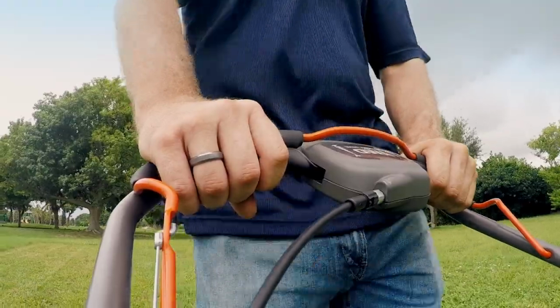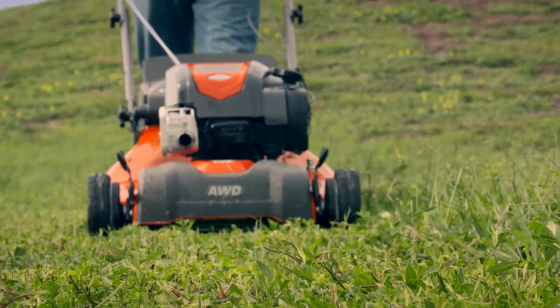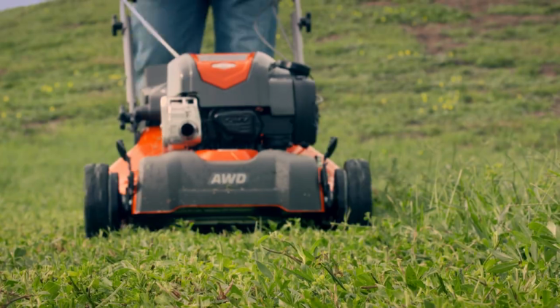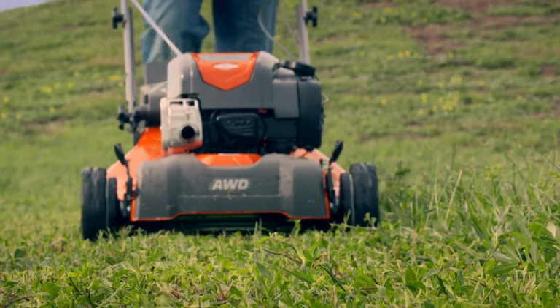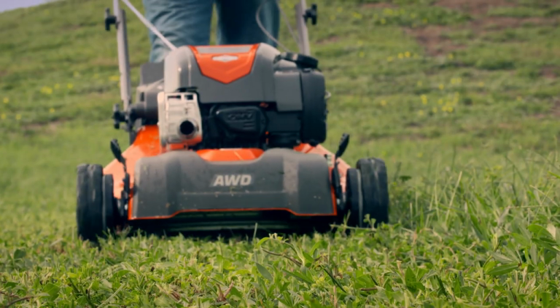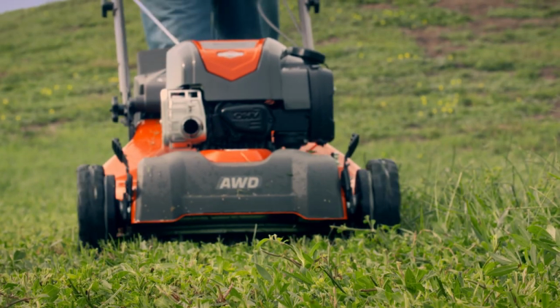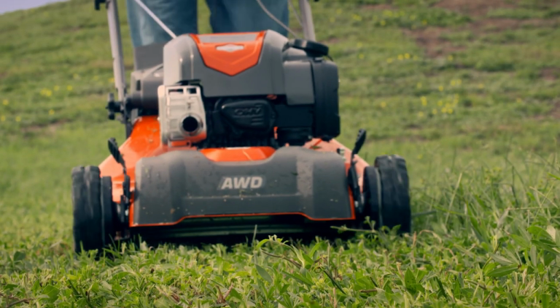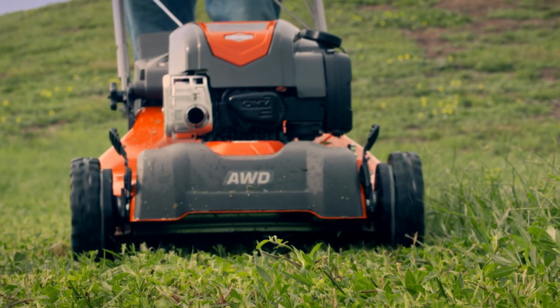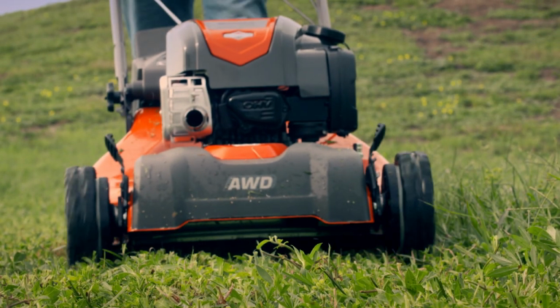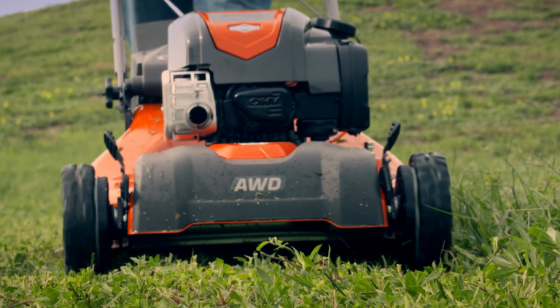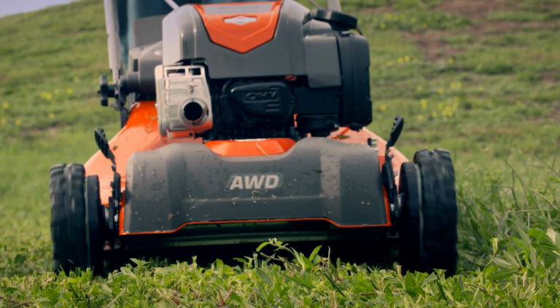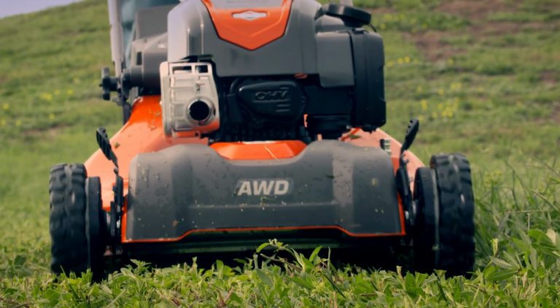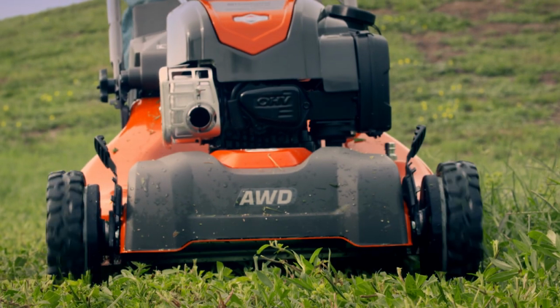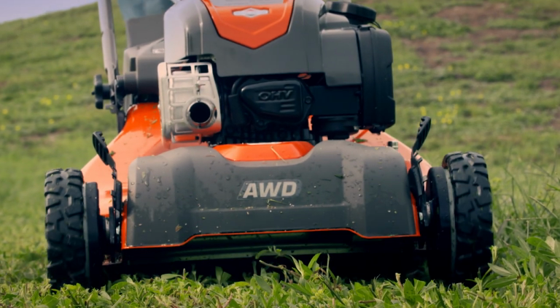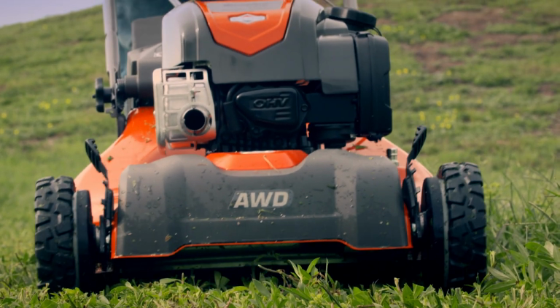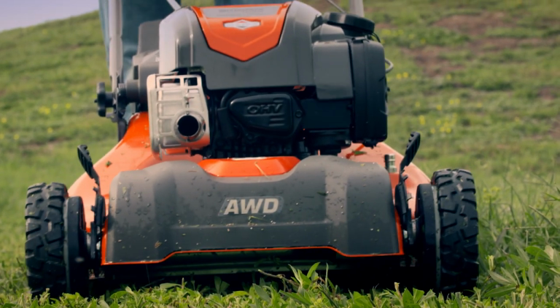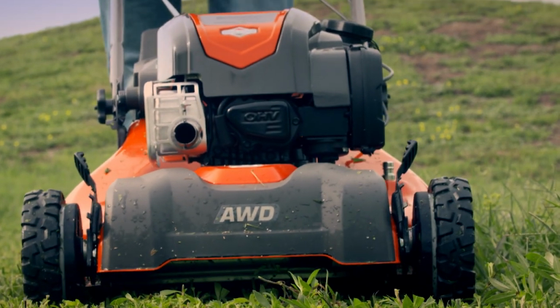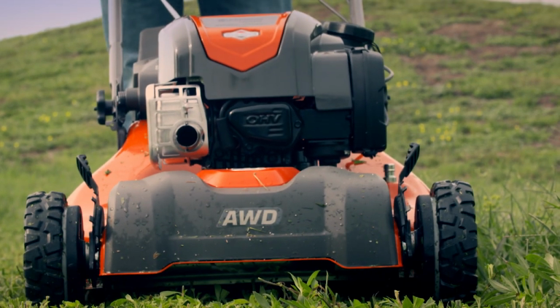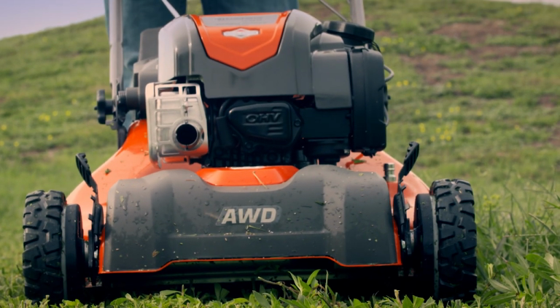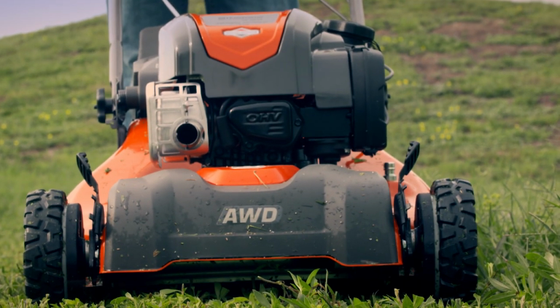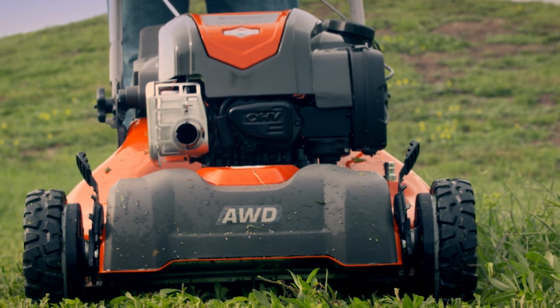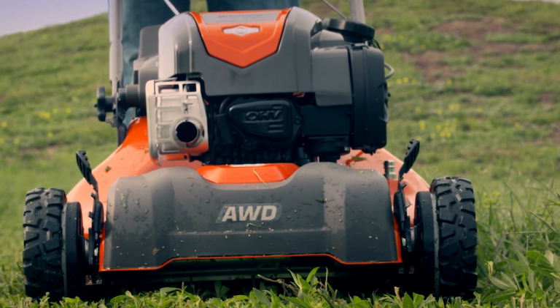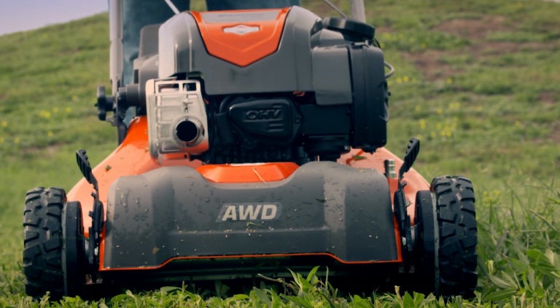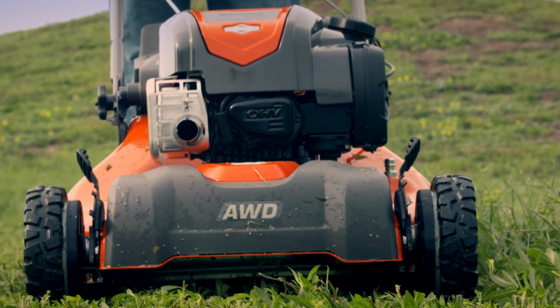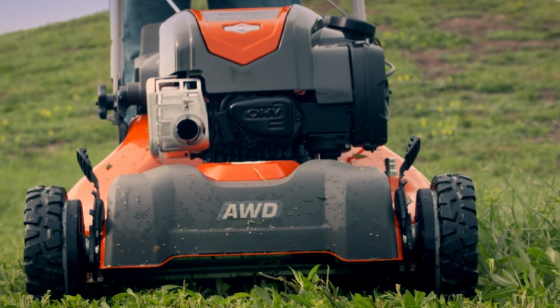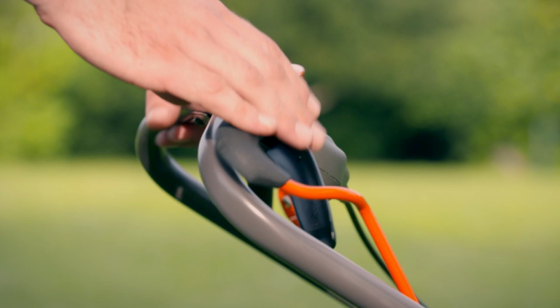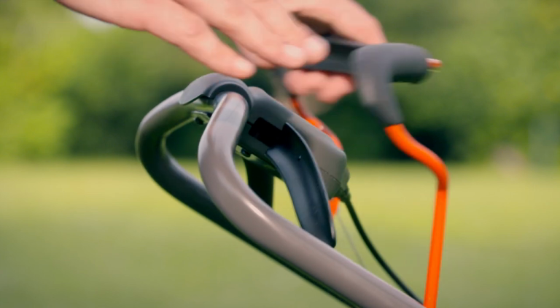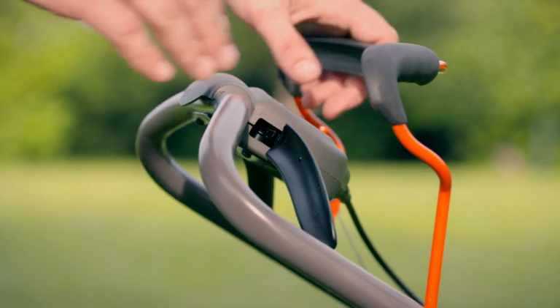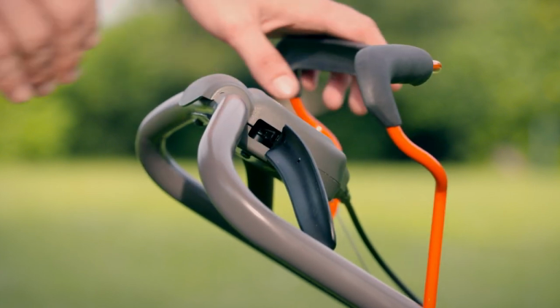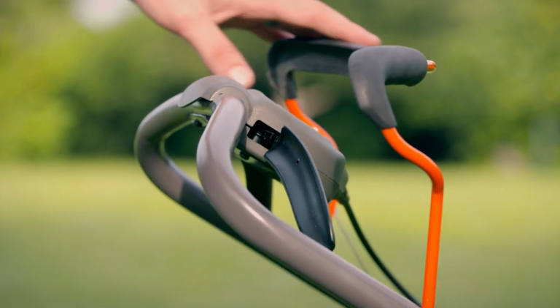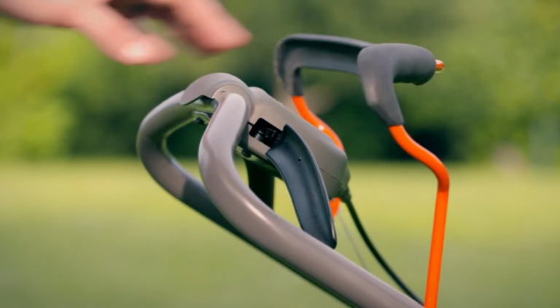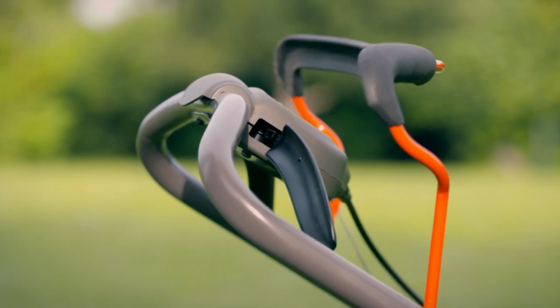Every year, millions of mowers like this help people around the world manicure immaculate lawns without breaking a sweat. They're expertly crafted, heavy-duty machines that deserve serious respect.